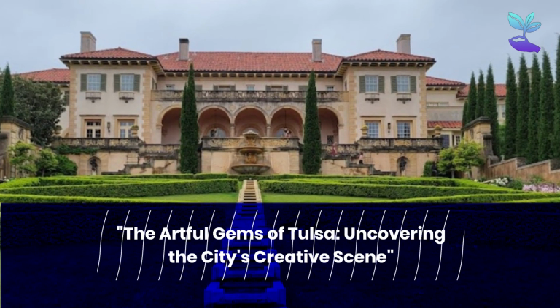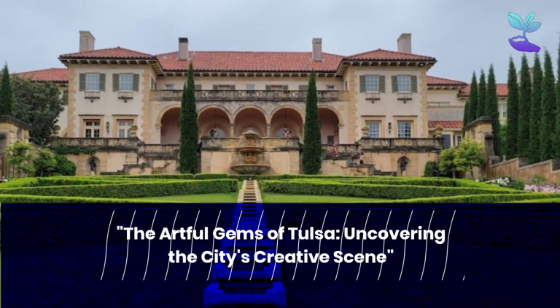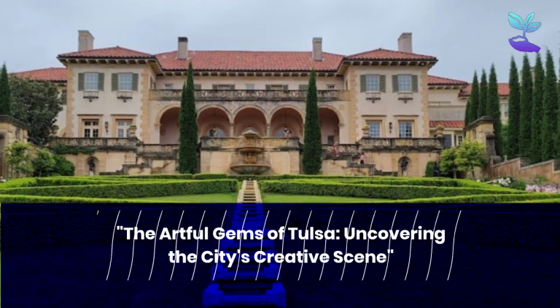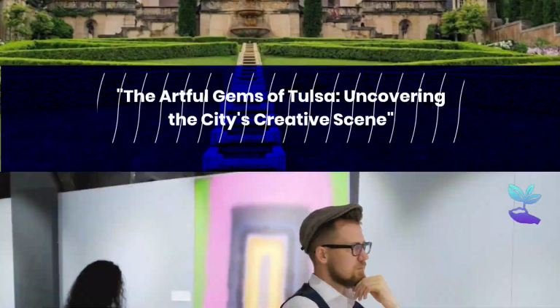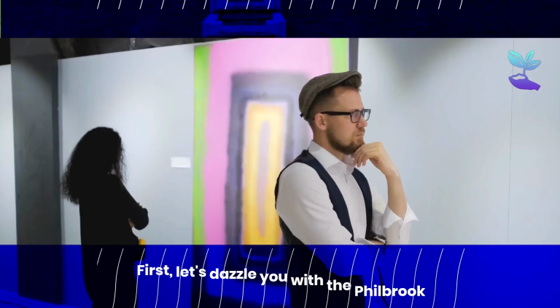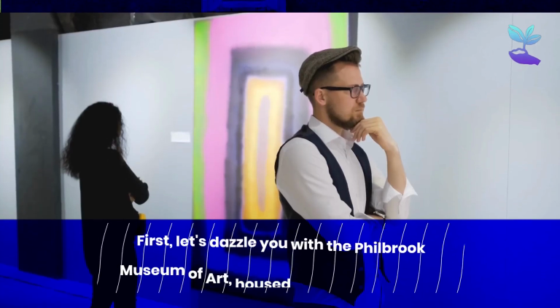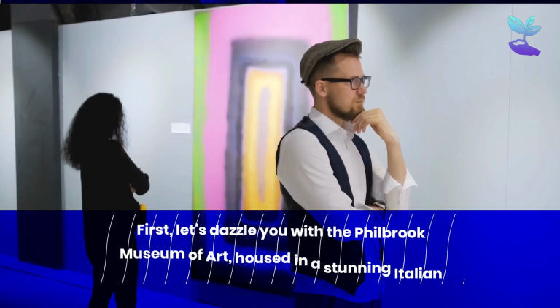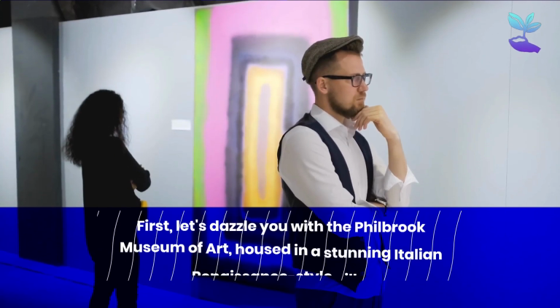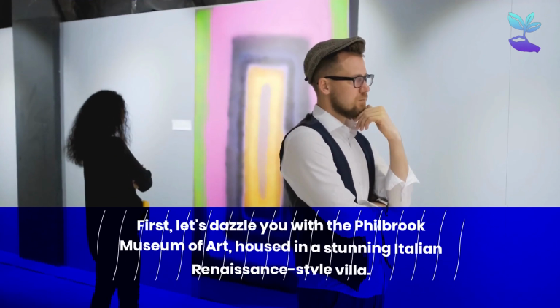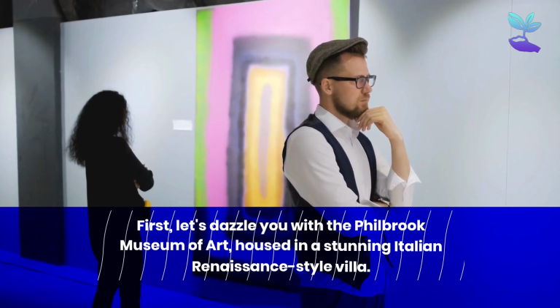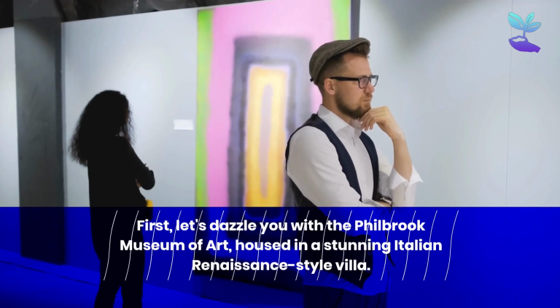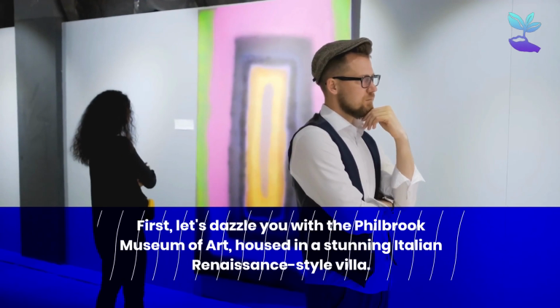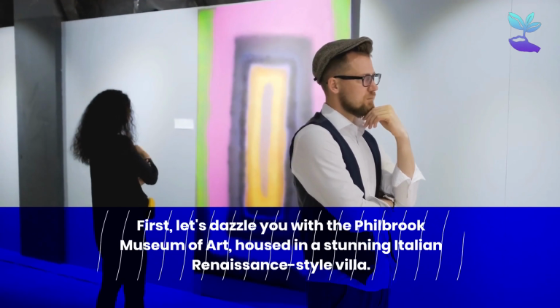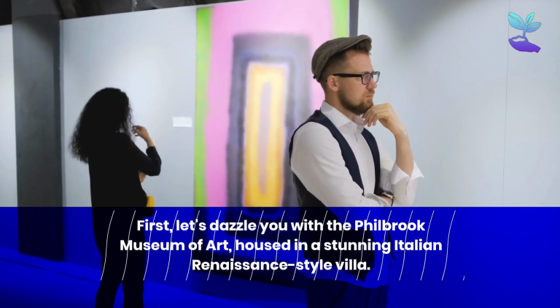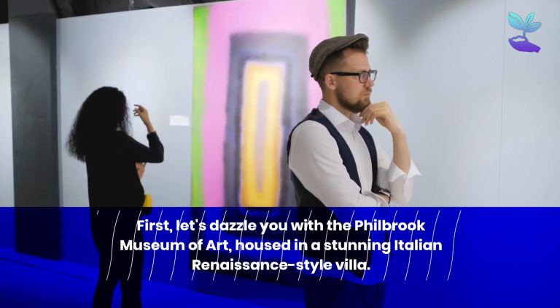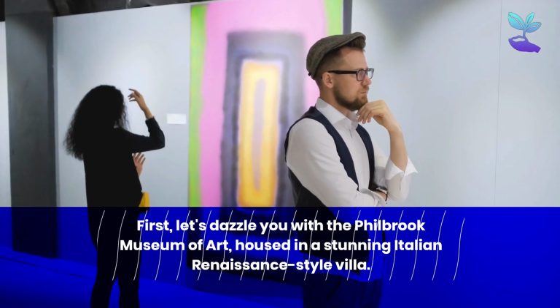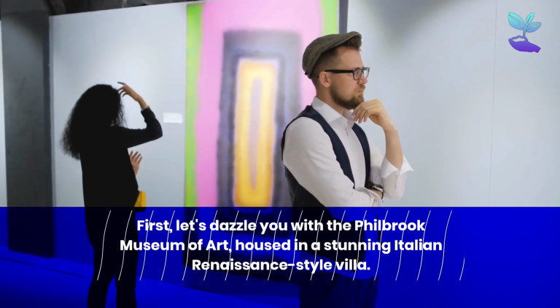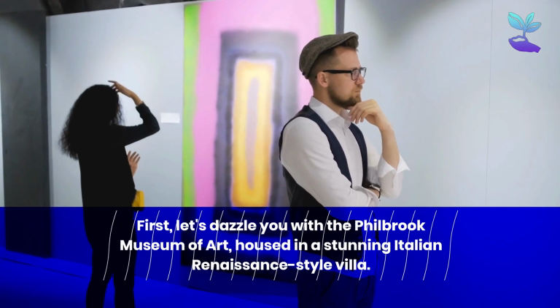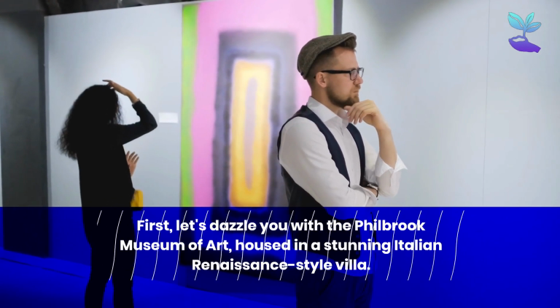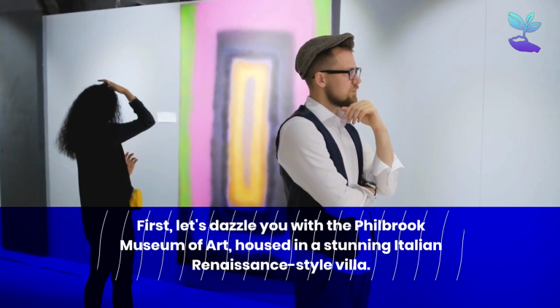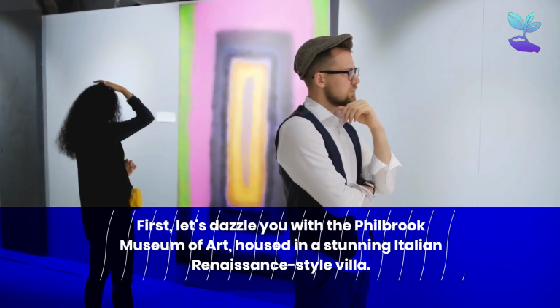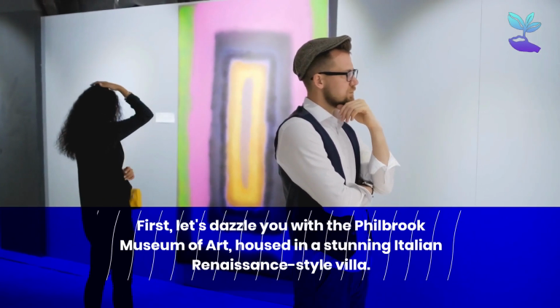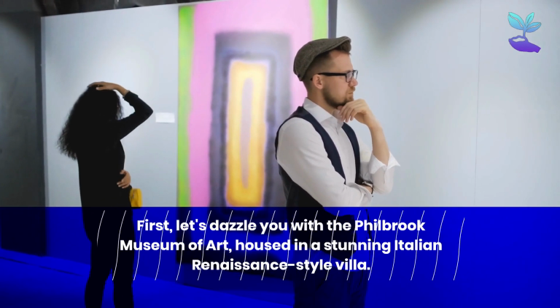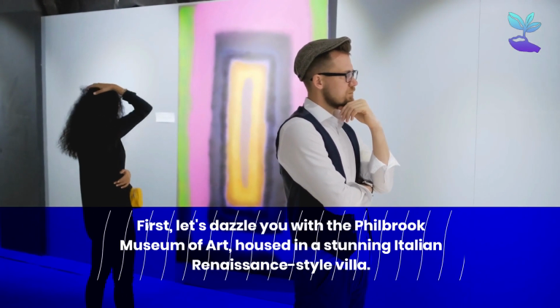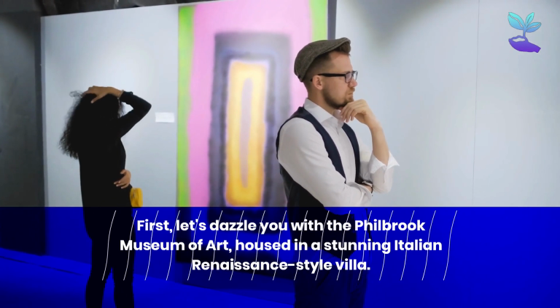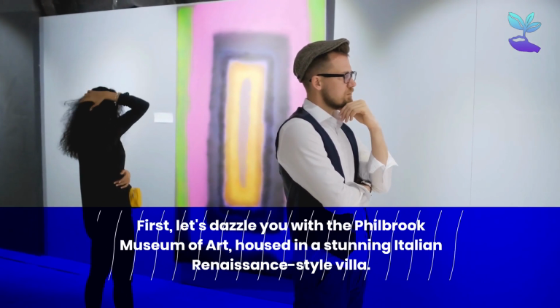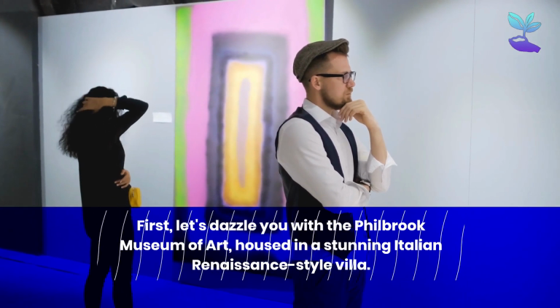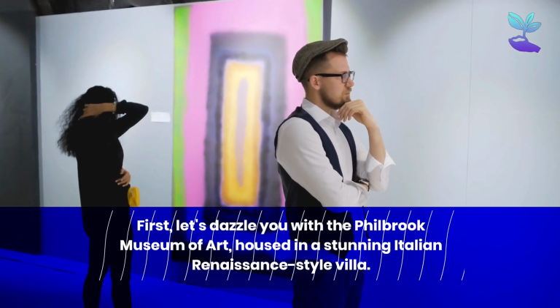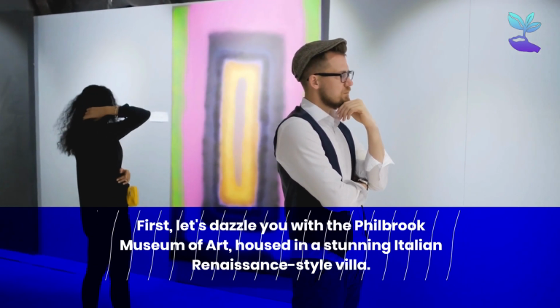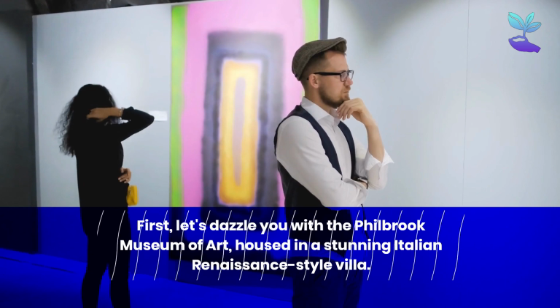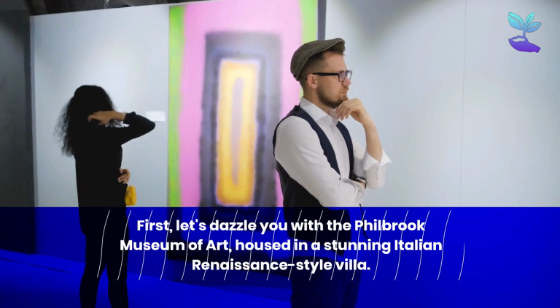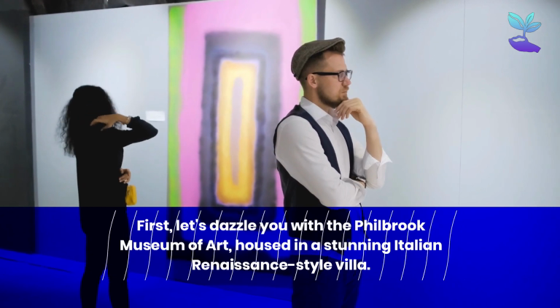First, let's dazzle you with the Philbrook Museum of Art, housed in a stunning Italian Renaissance-style villa.